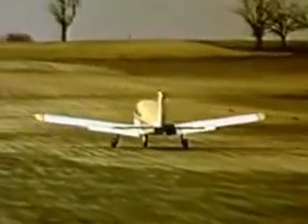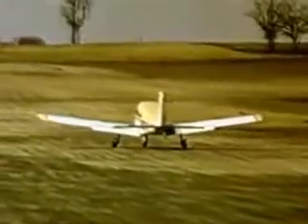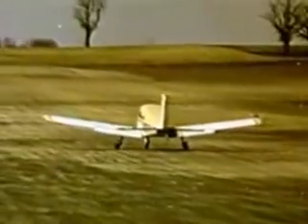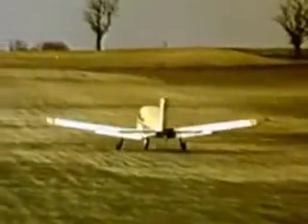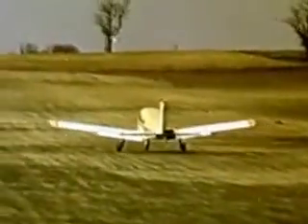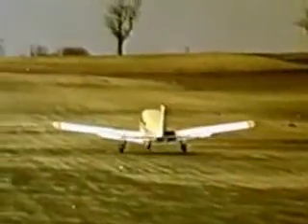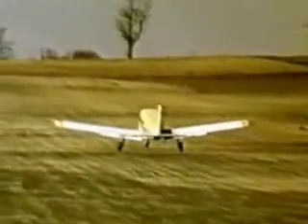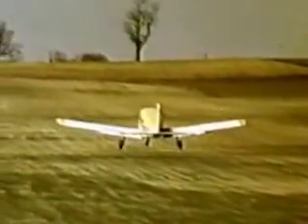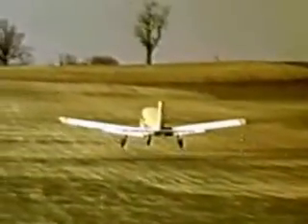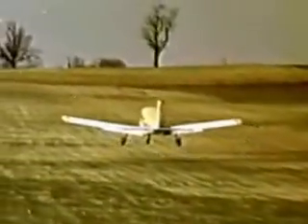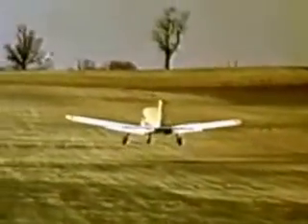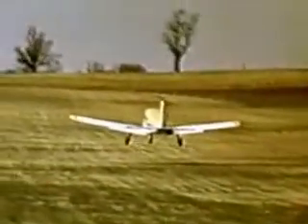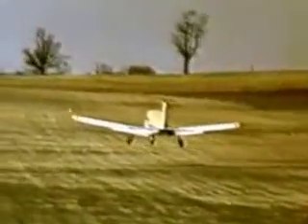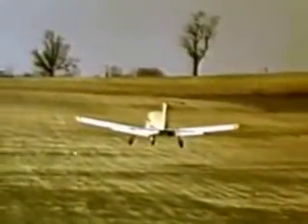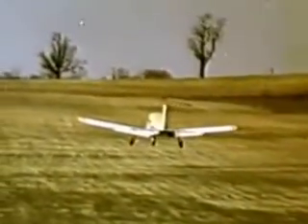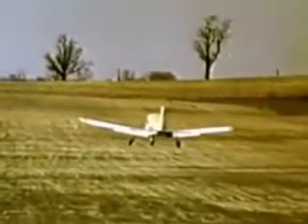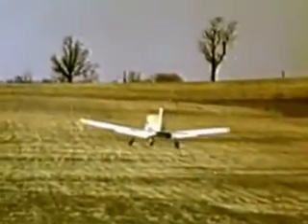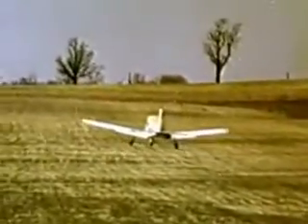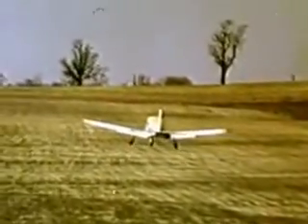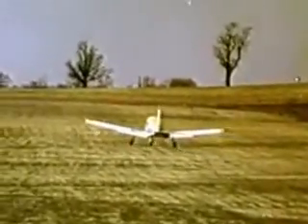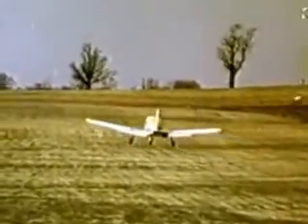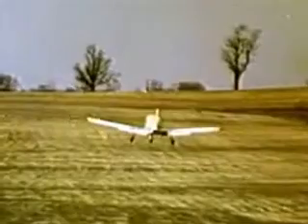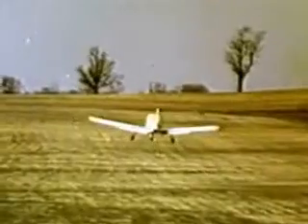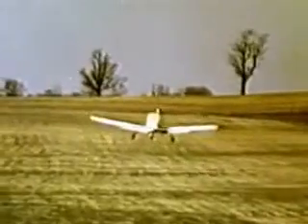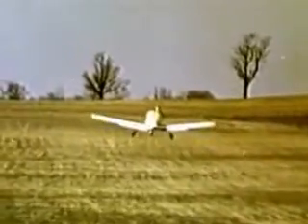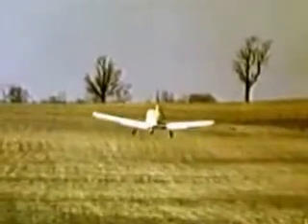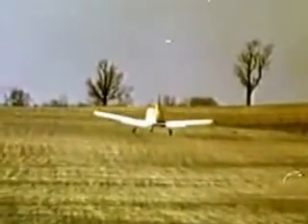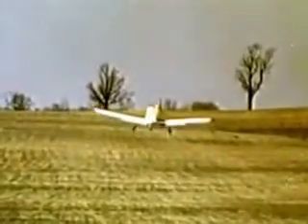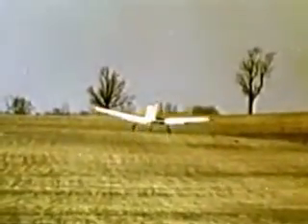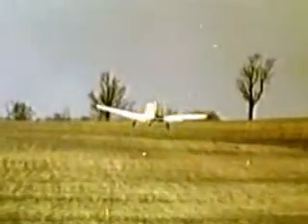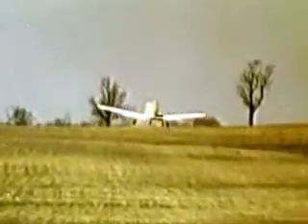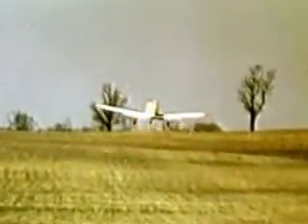As the aircraft breaks ground, level off momentarily to accelerate to best angle or best rate of climb speed.